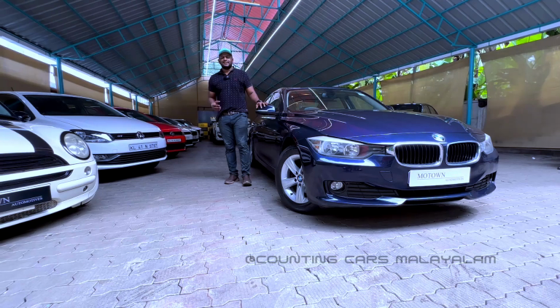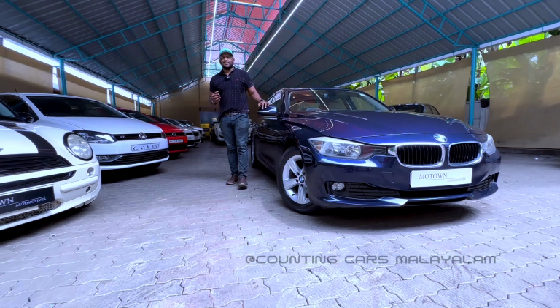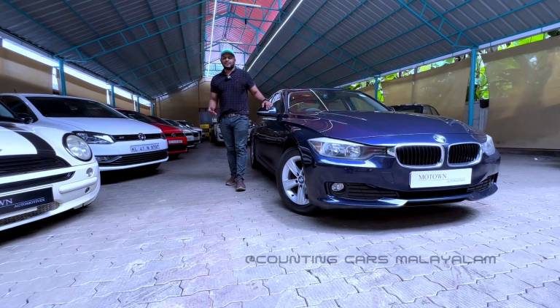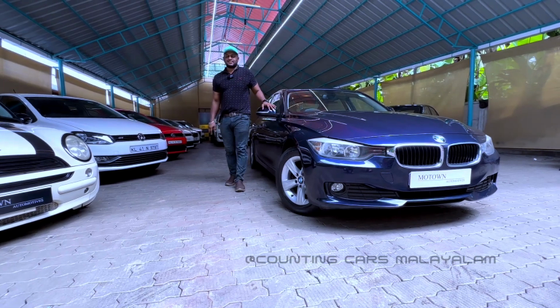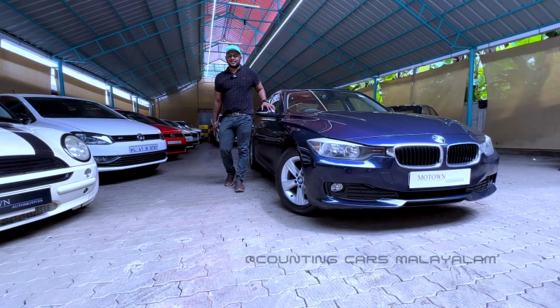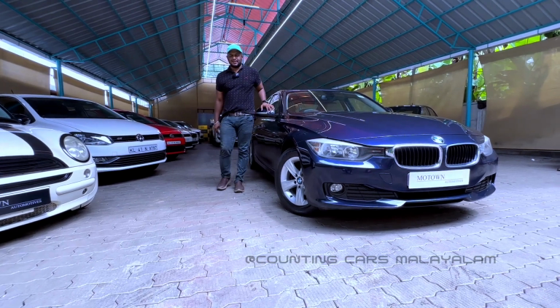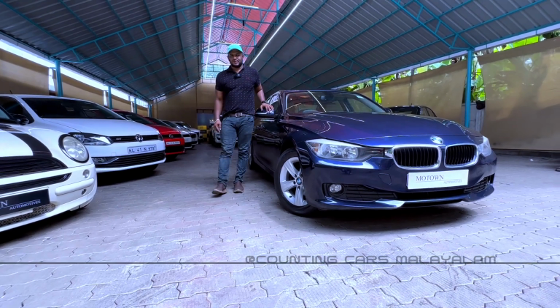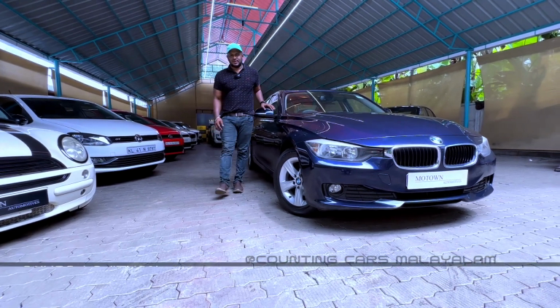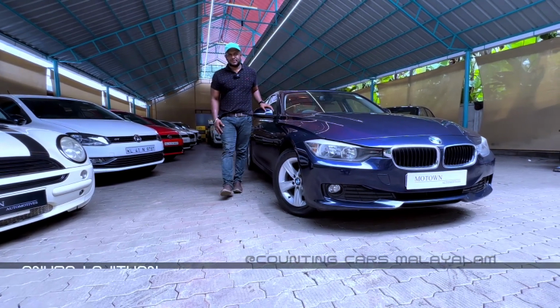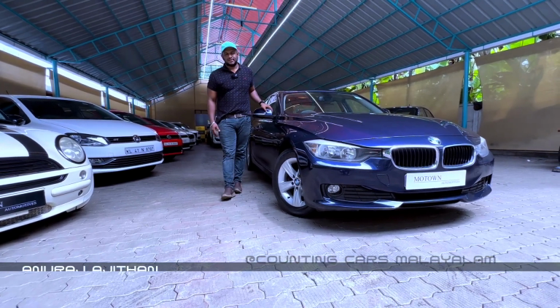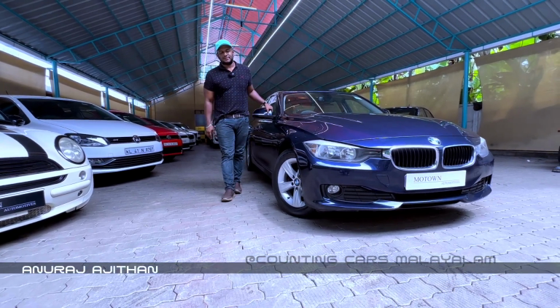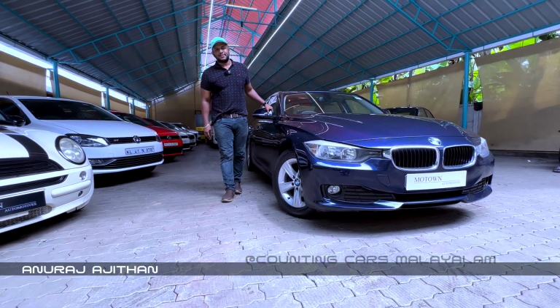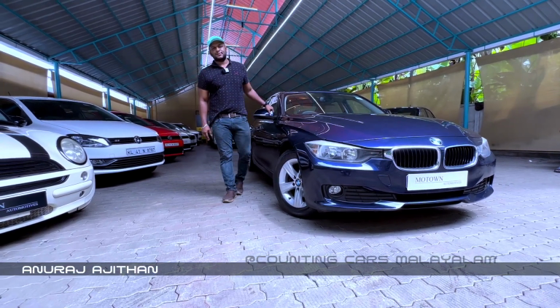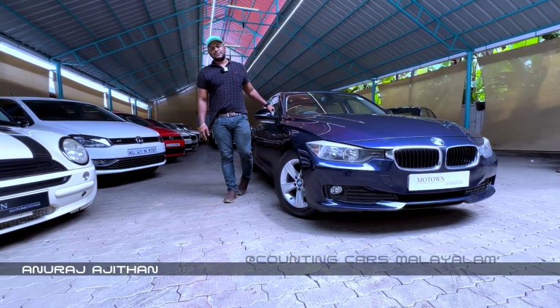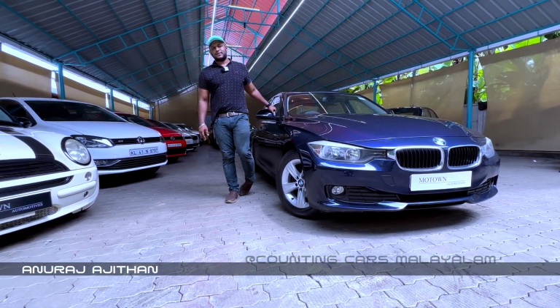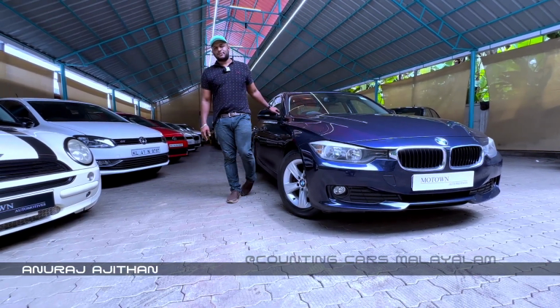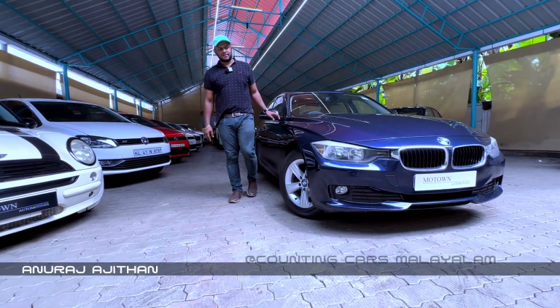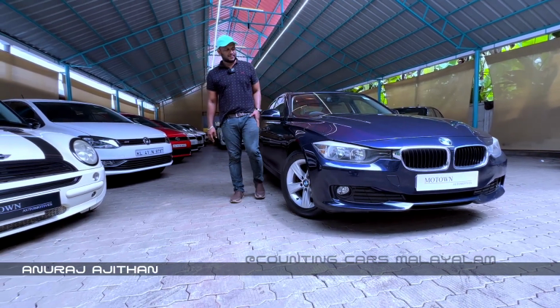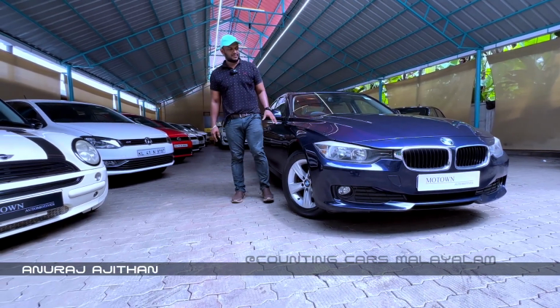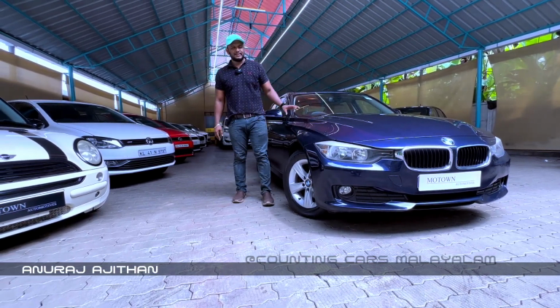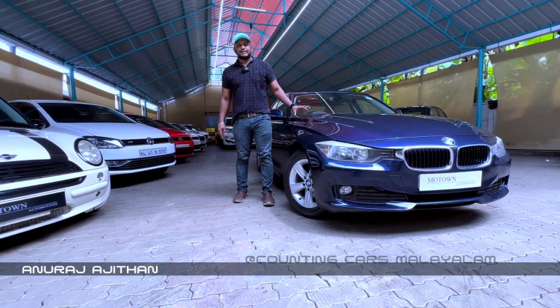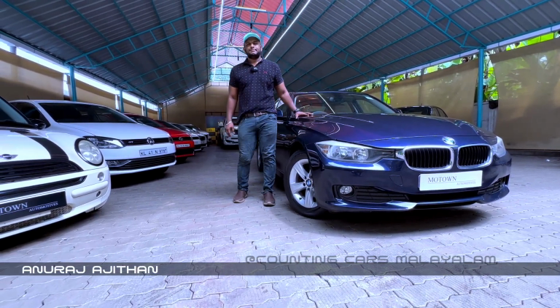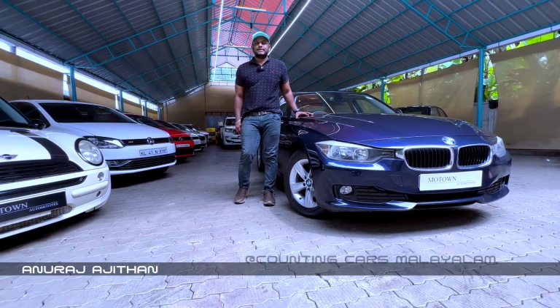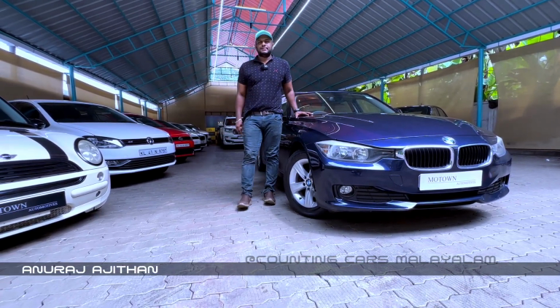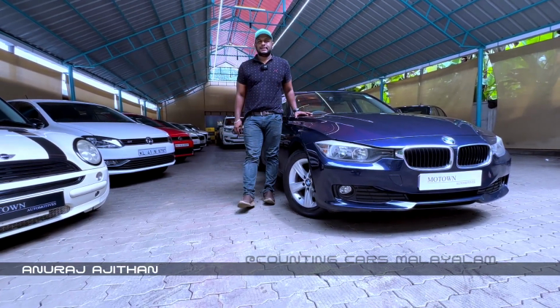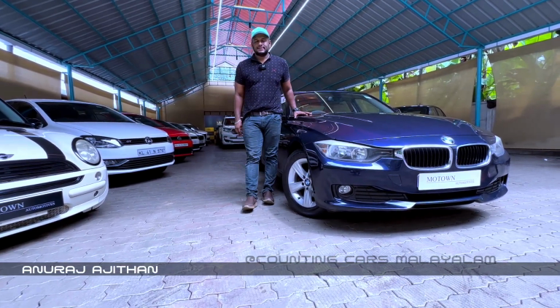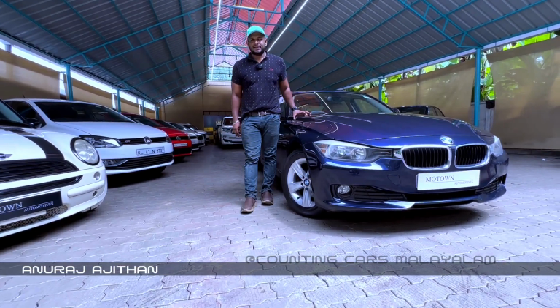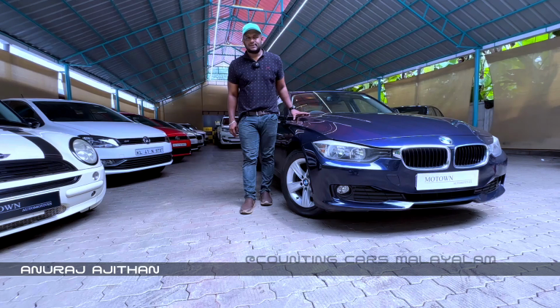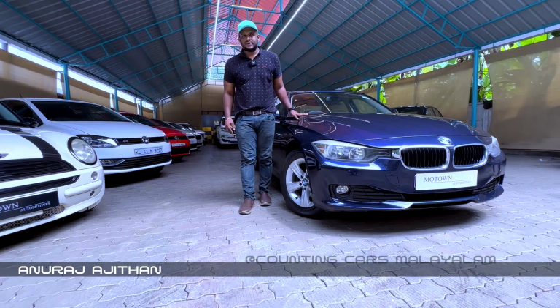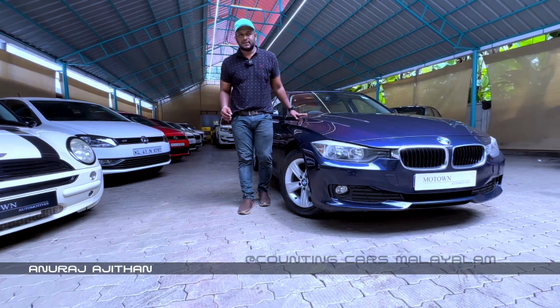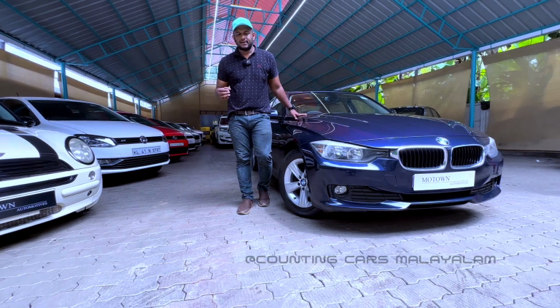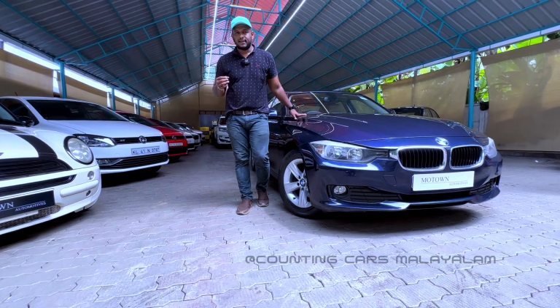Welcome to Counting Arts. This is the BMW 320d.